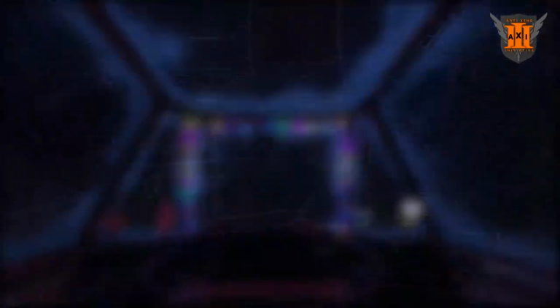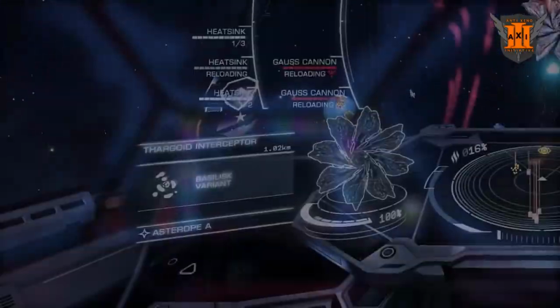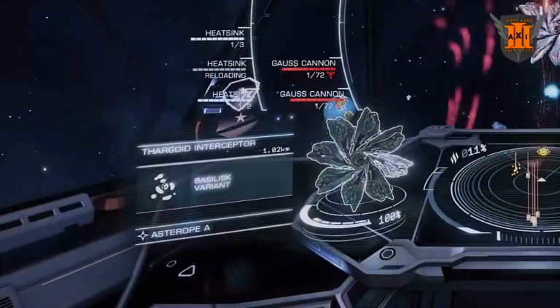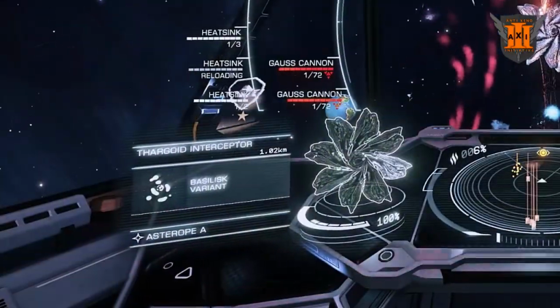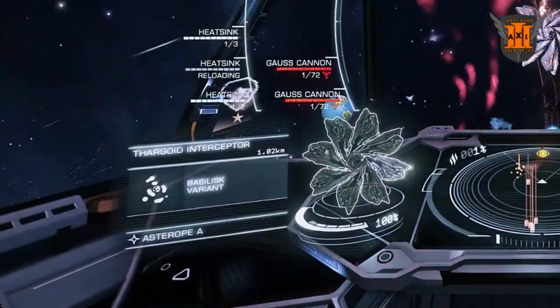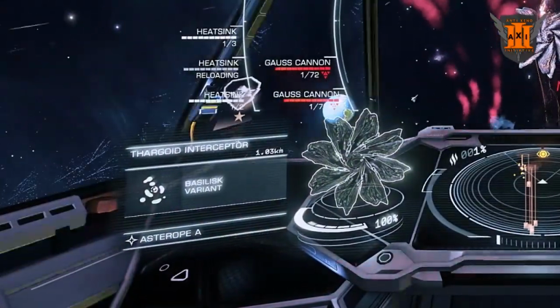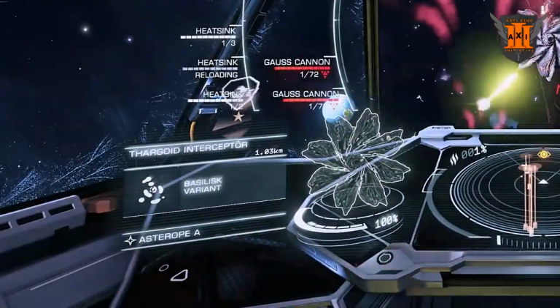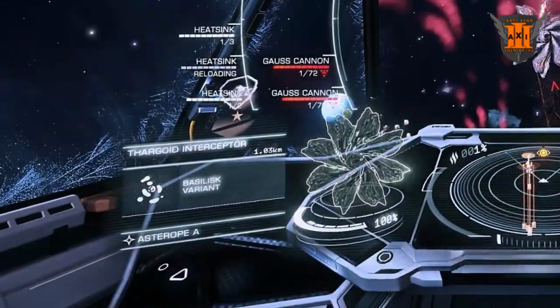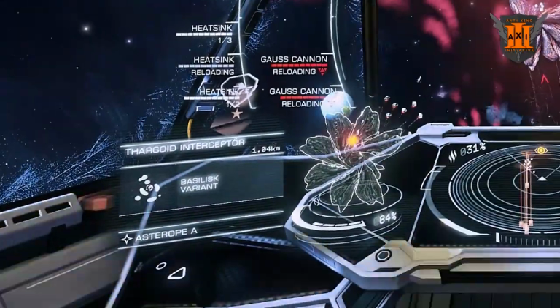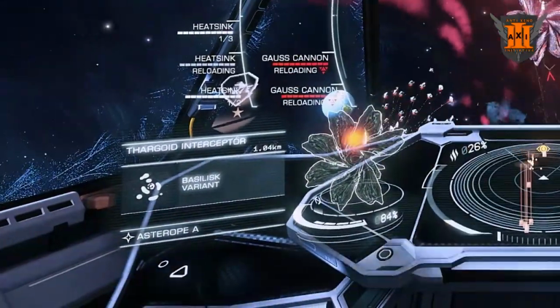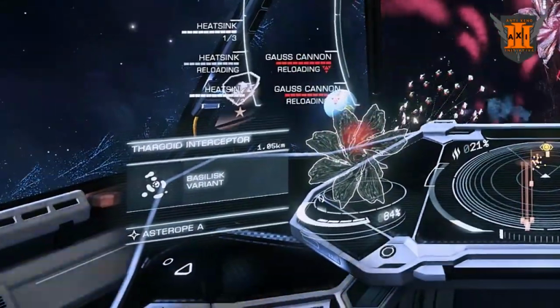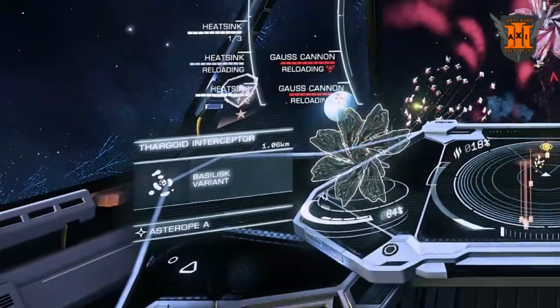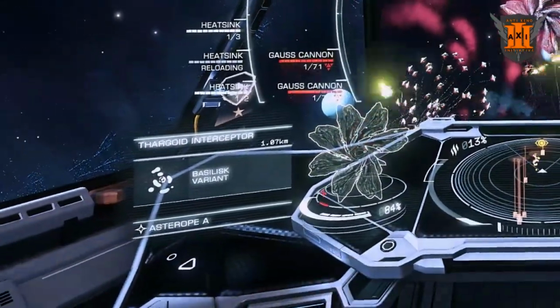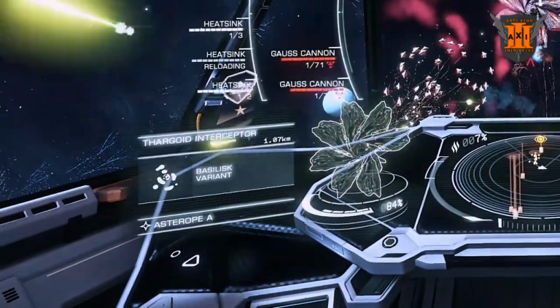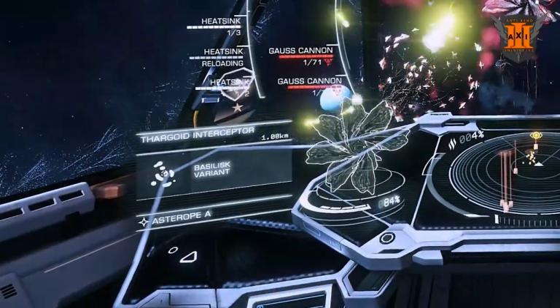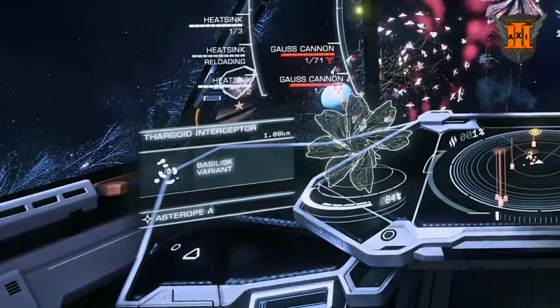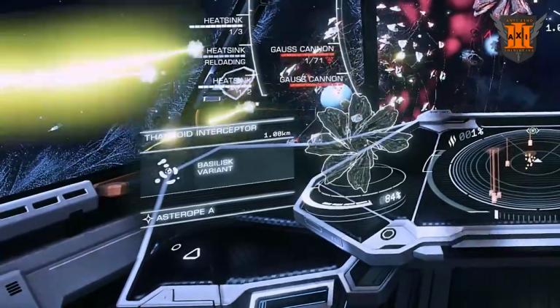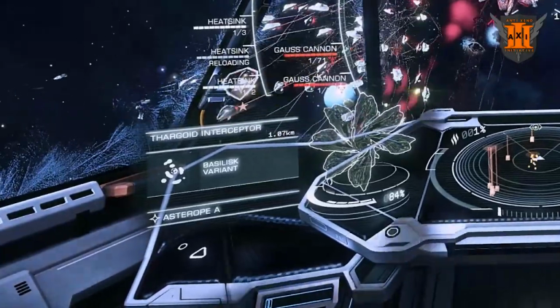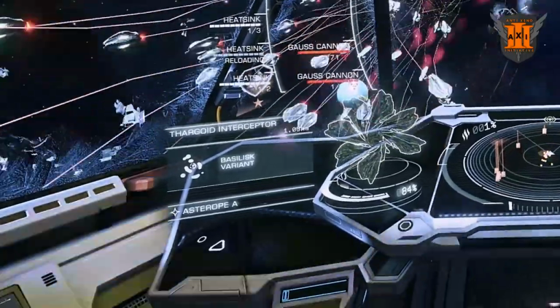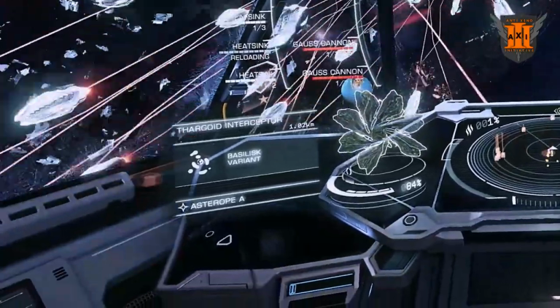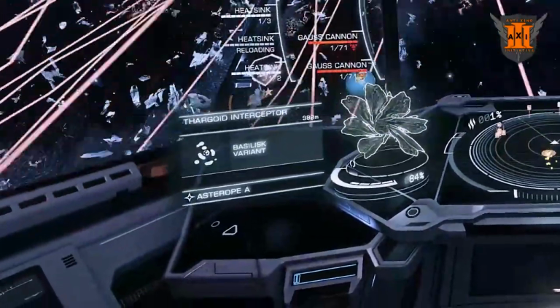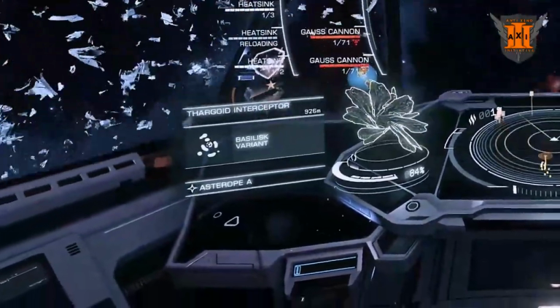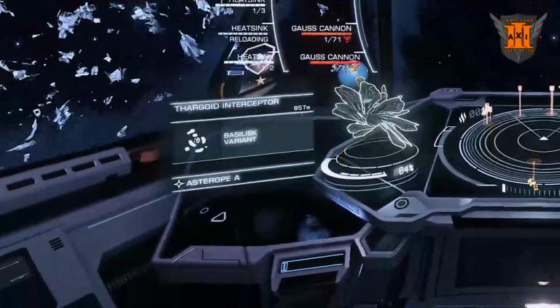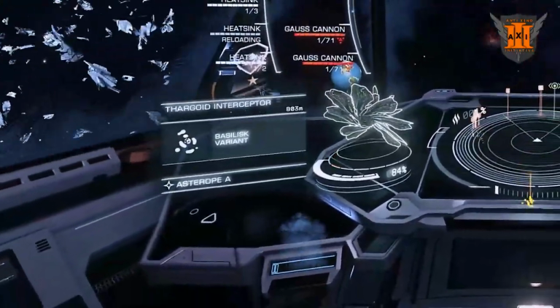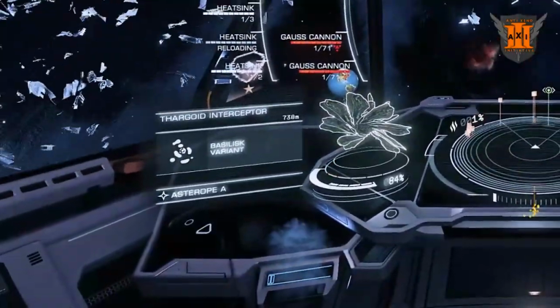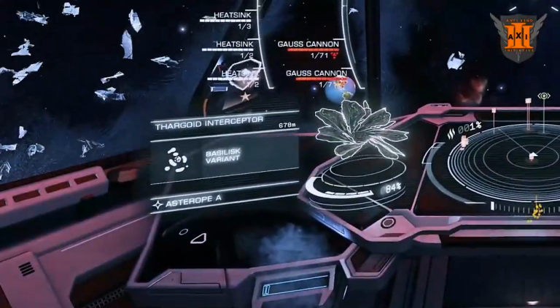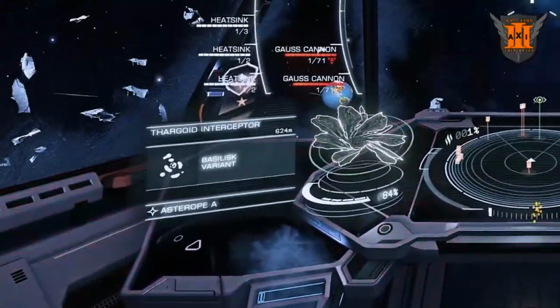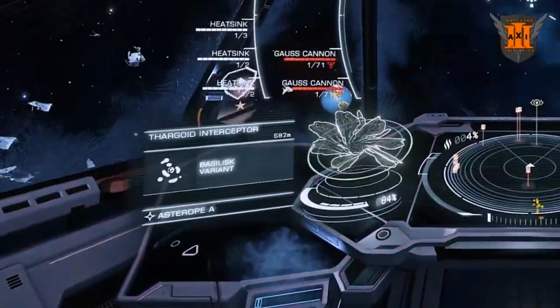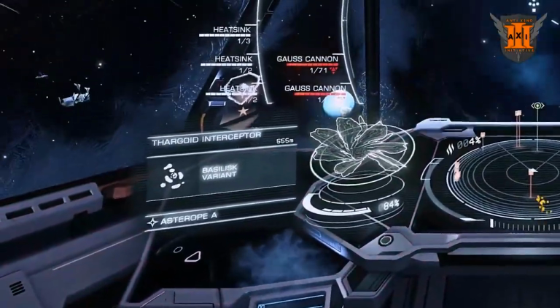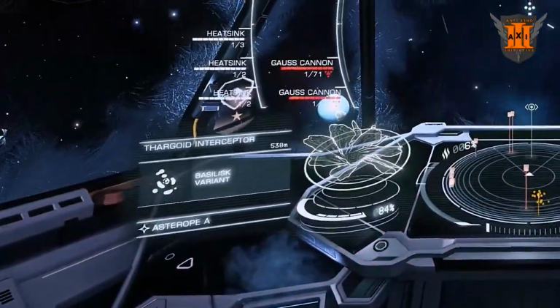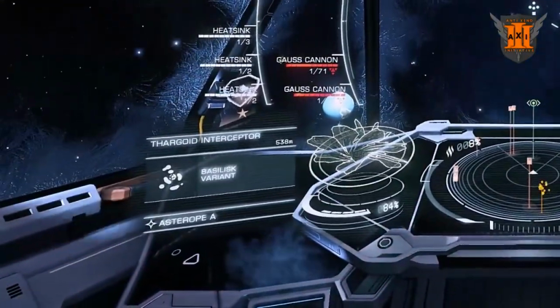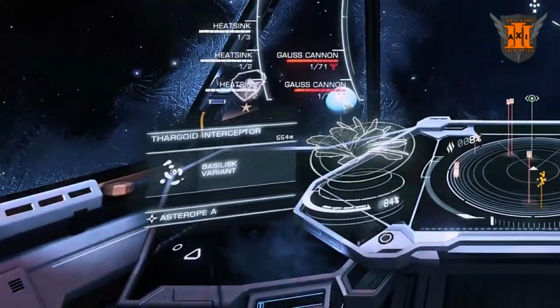Once you destroy an Interceptor's Heart, it will generate a powerful Shield. This must be removed before you can exert another Heart.